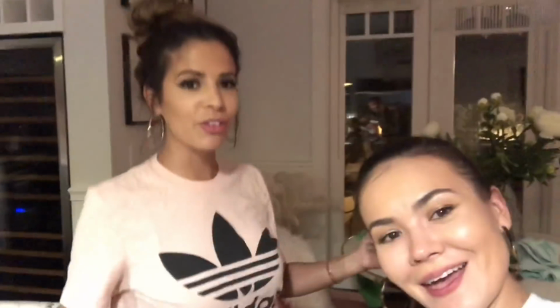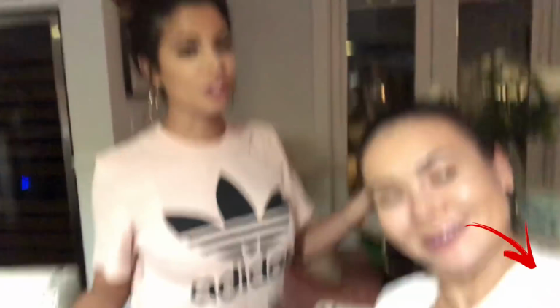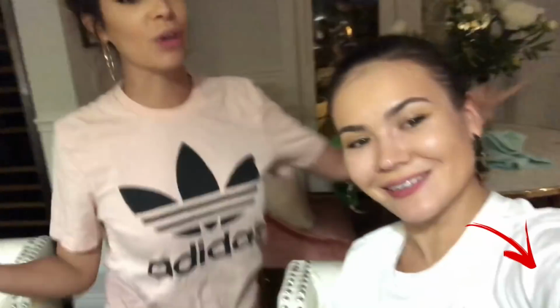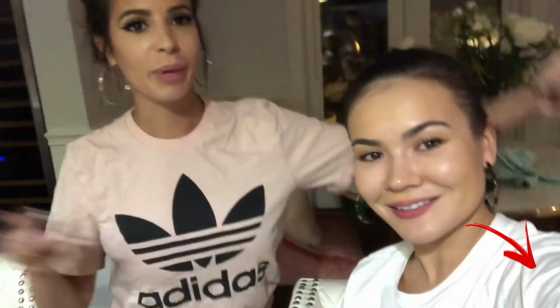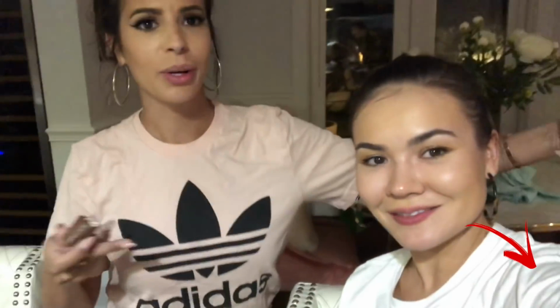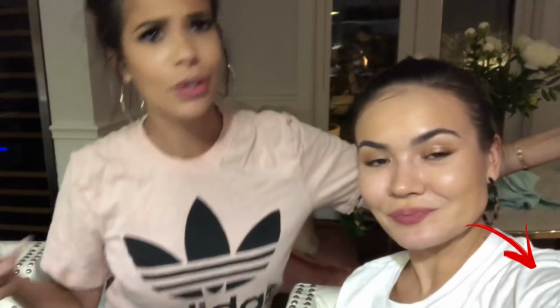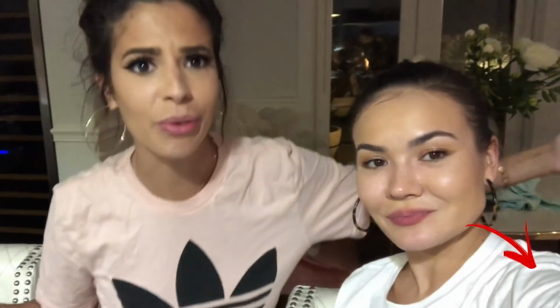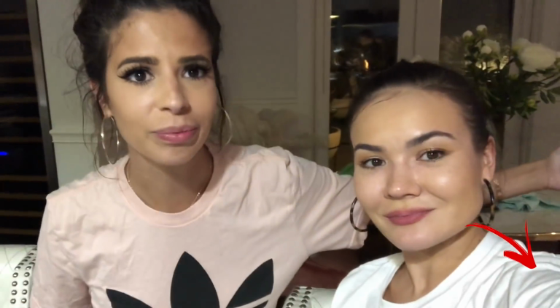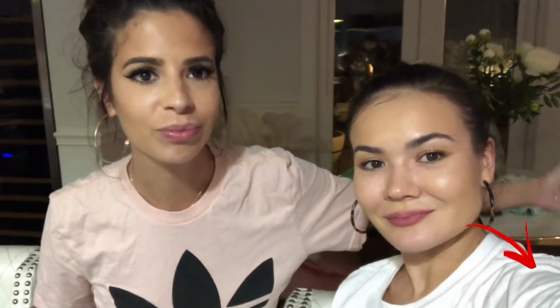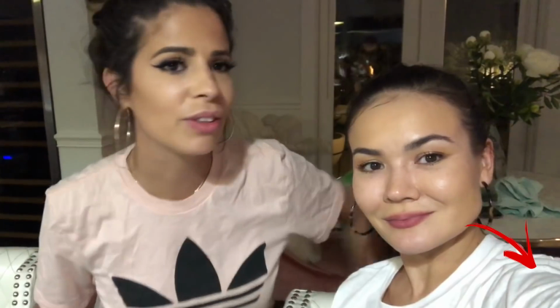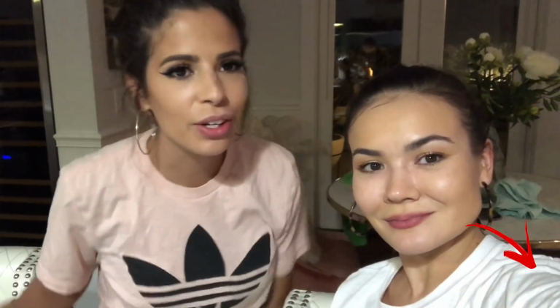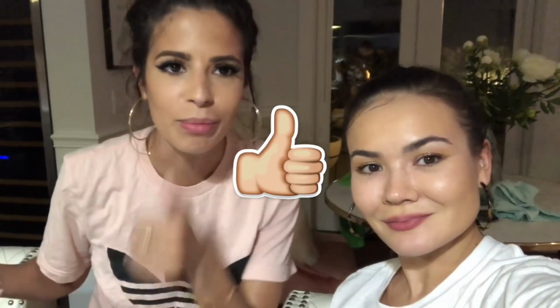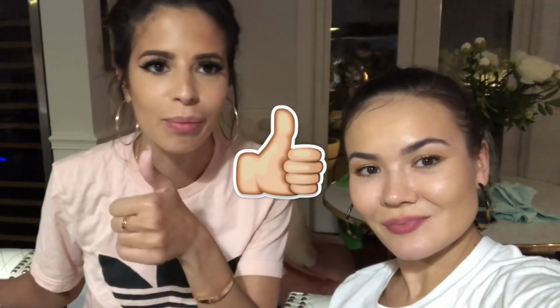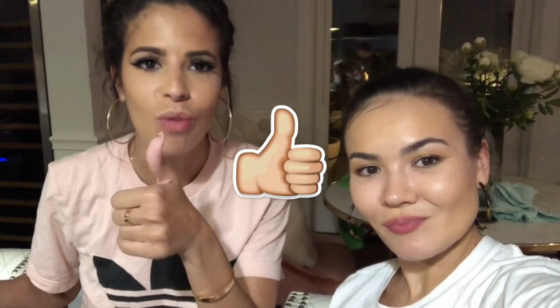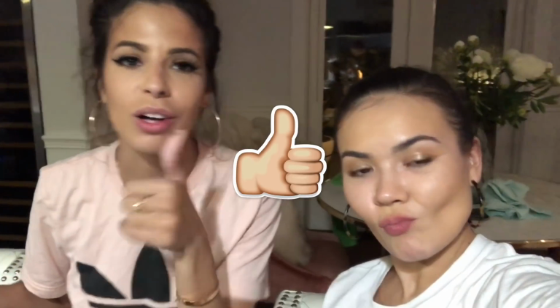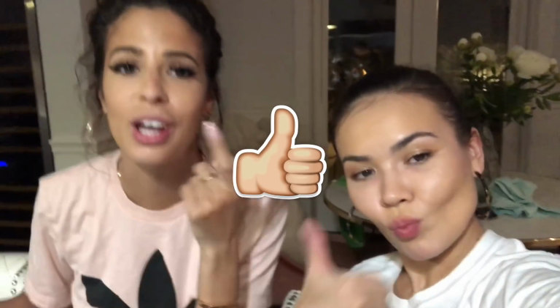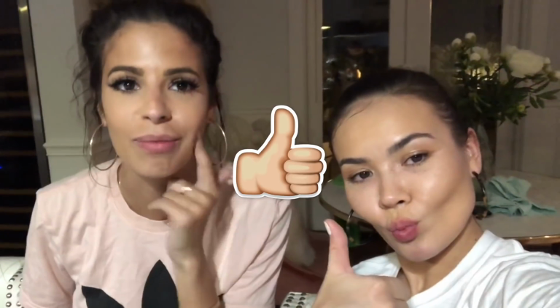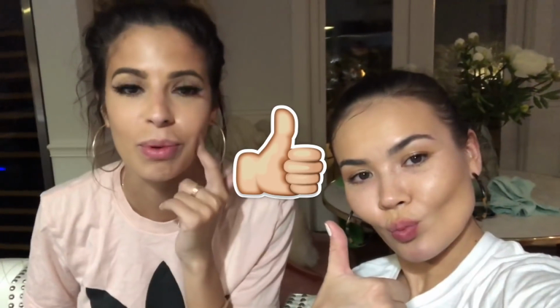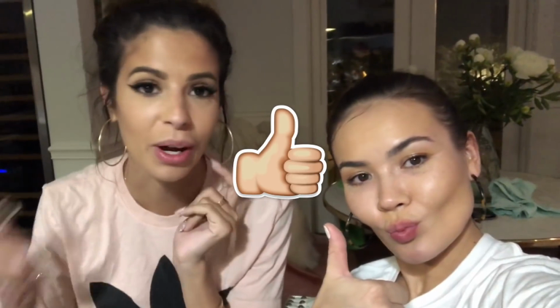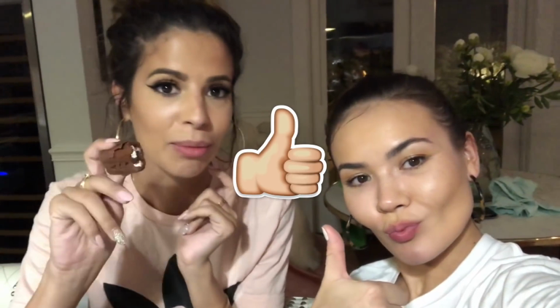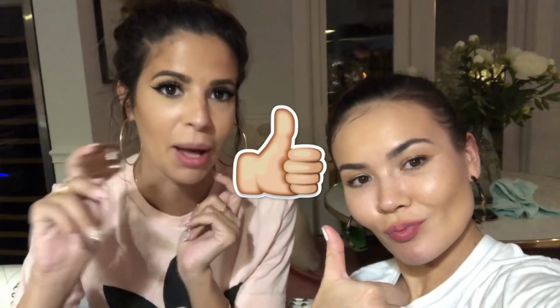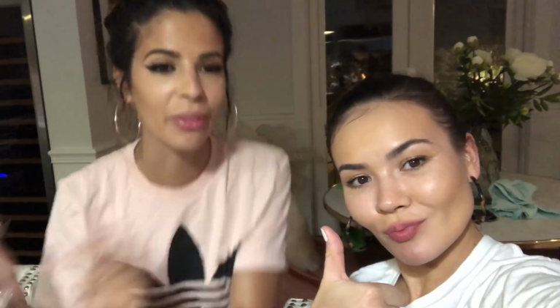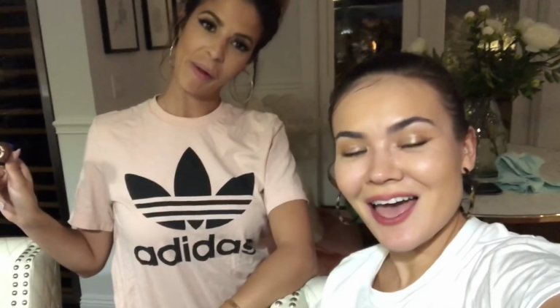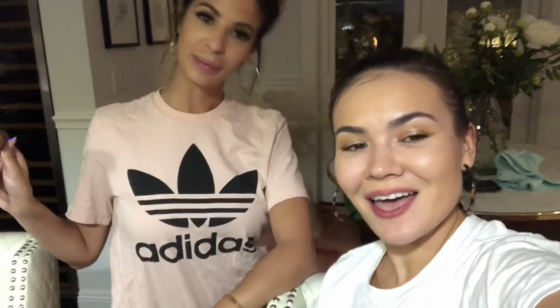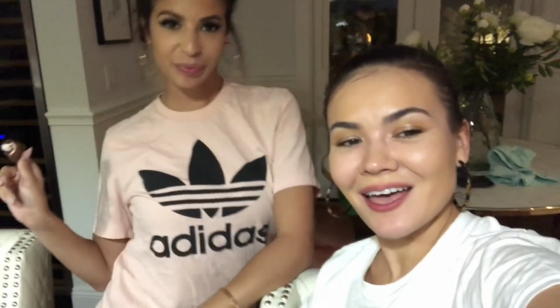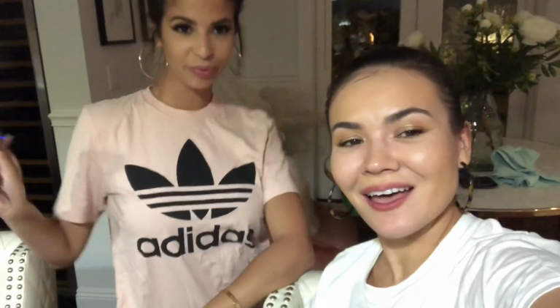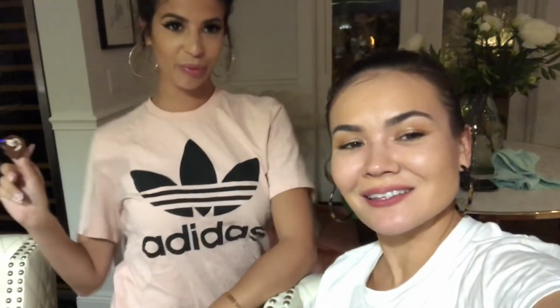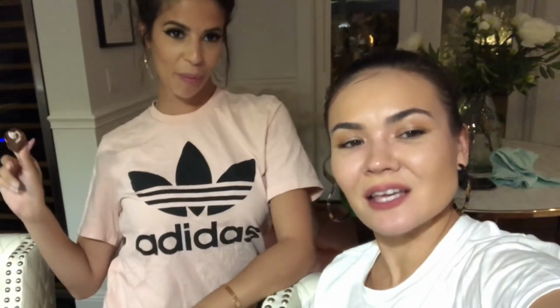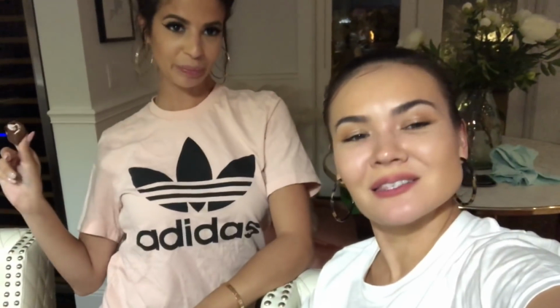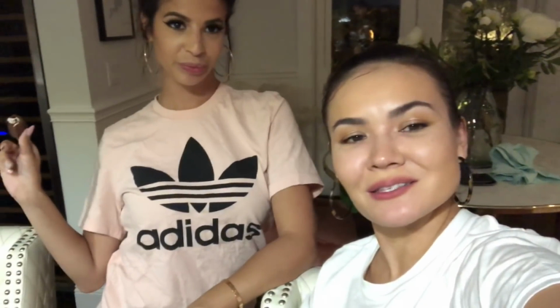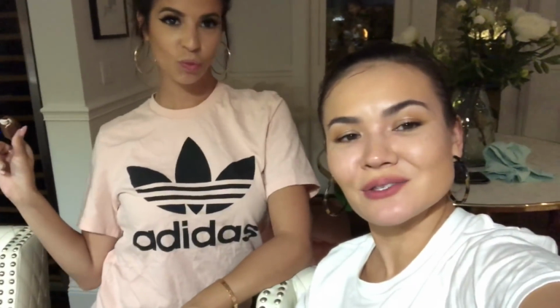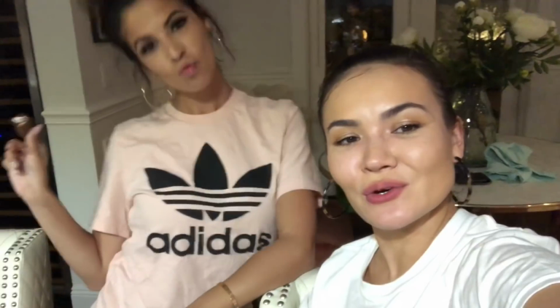And if you are not subscribed to Maryam, what are you doing? Give the video a thumbs up, because I have brownie in my mouth. And let's get to this tutorial.